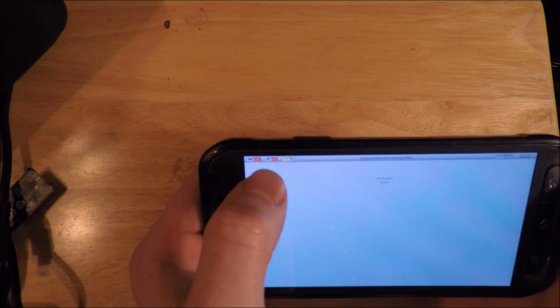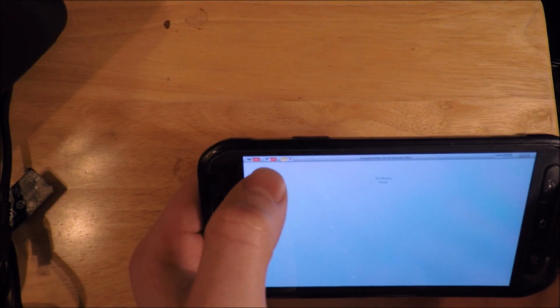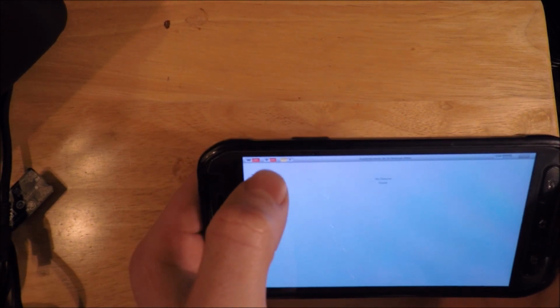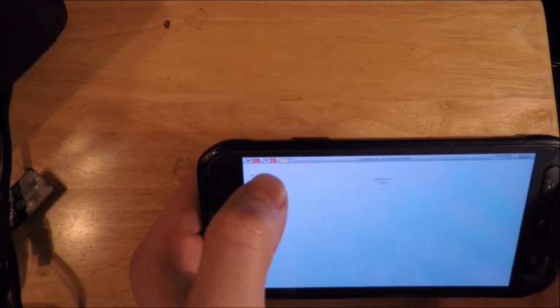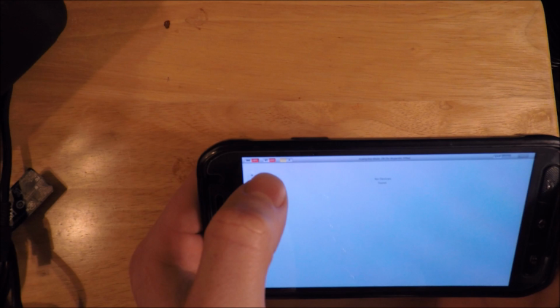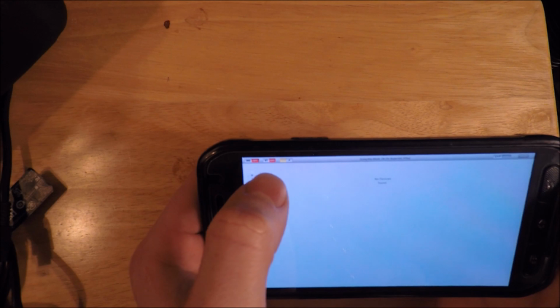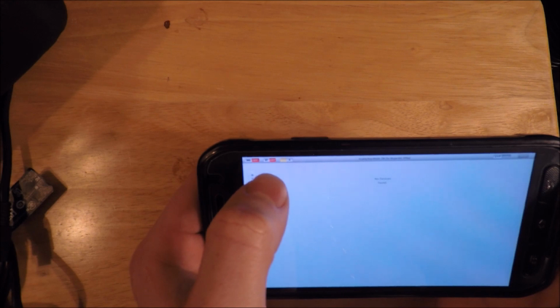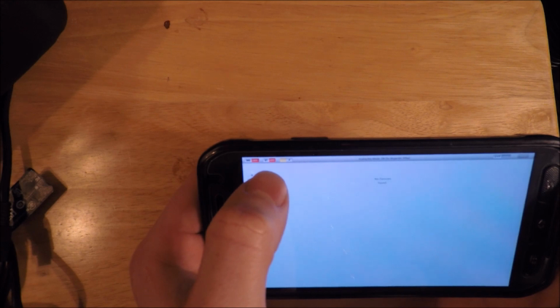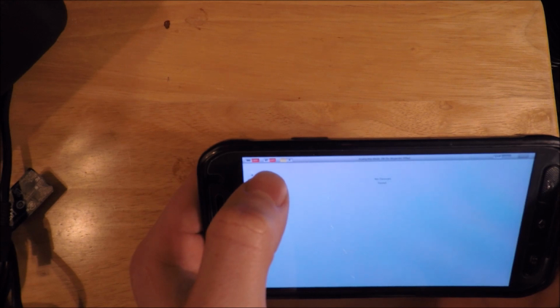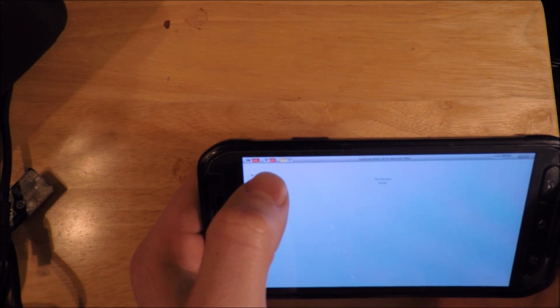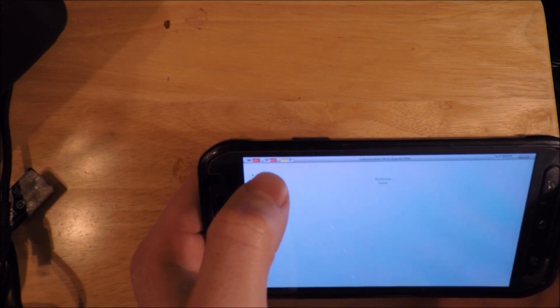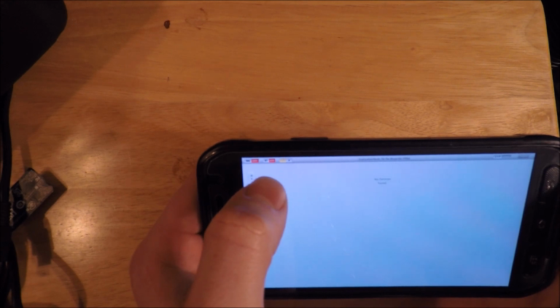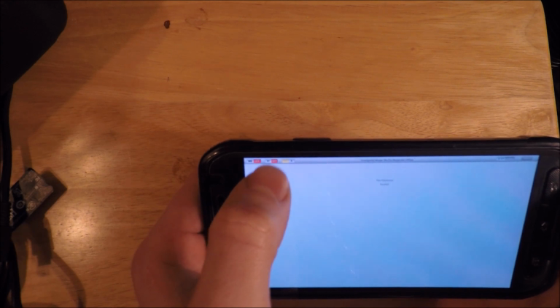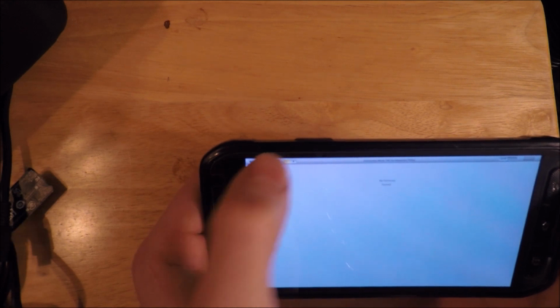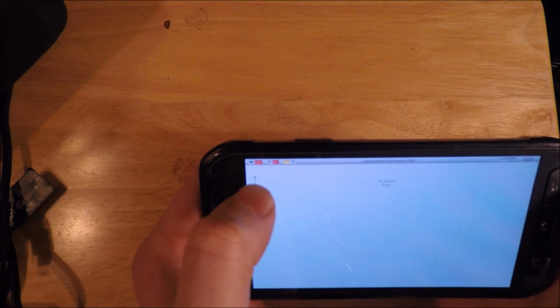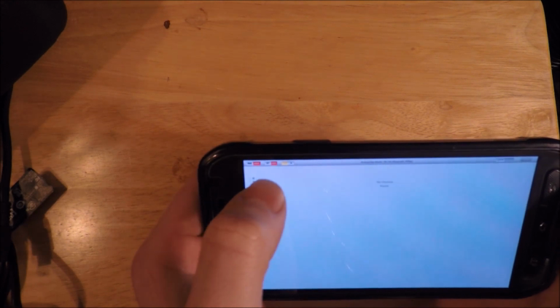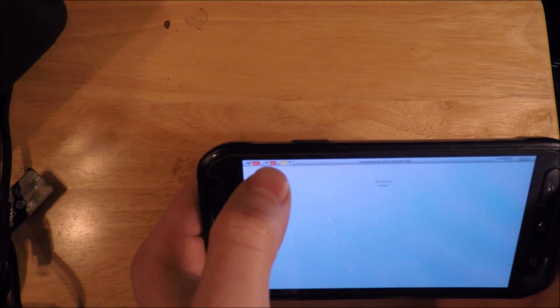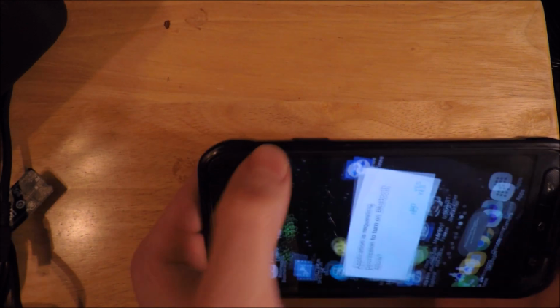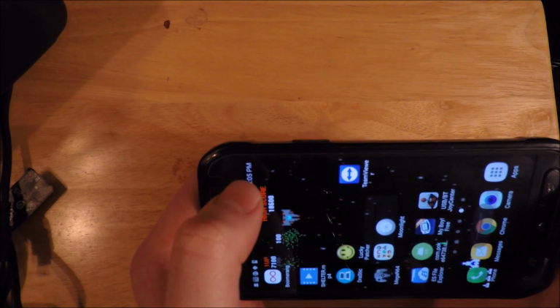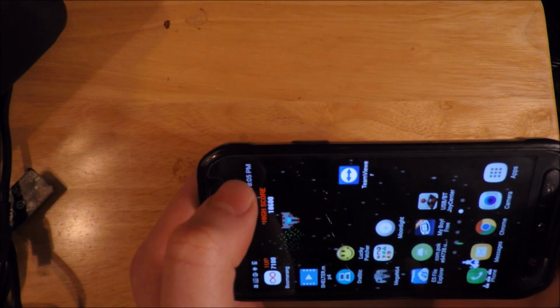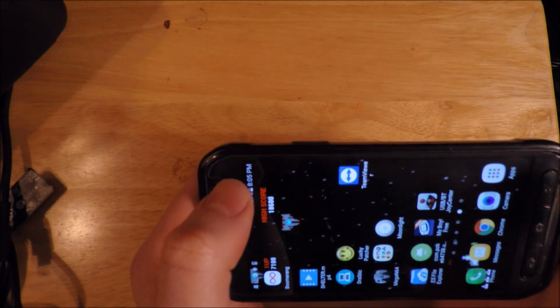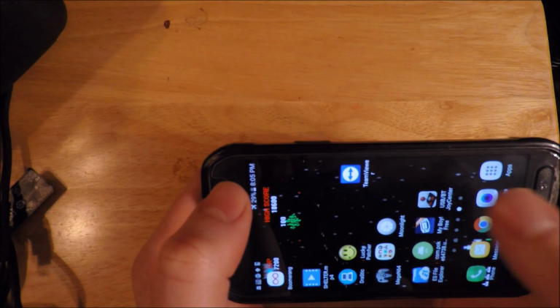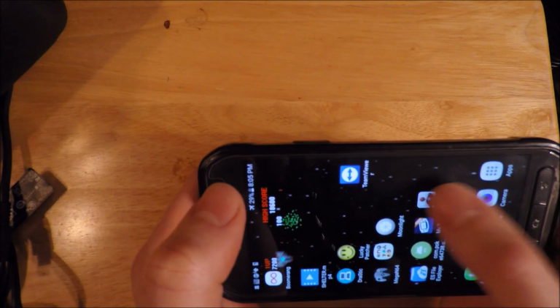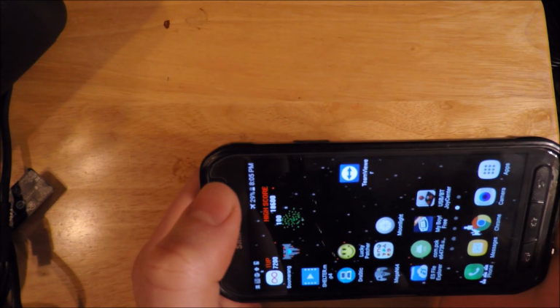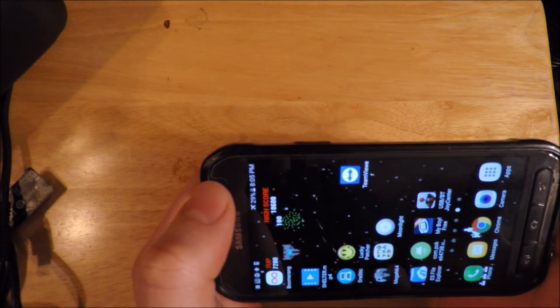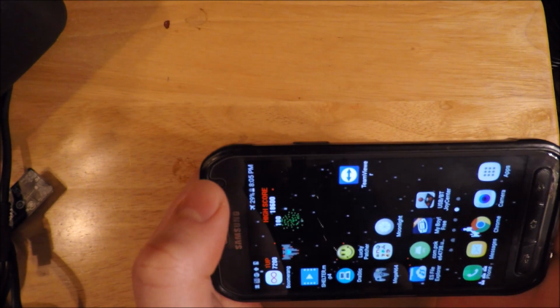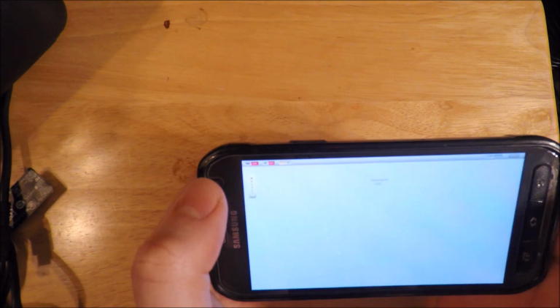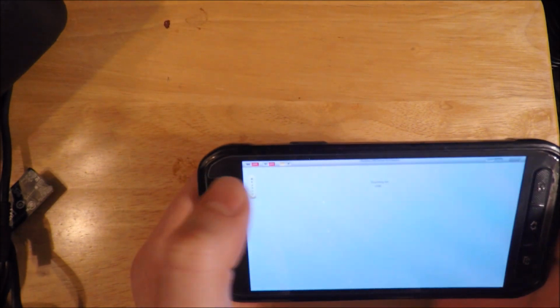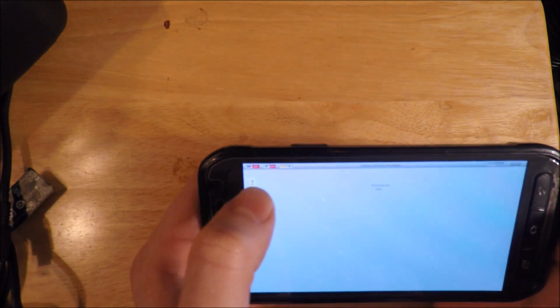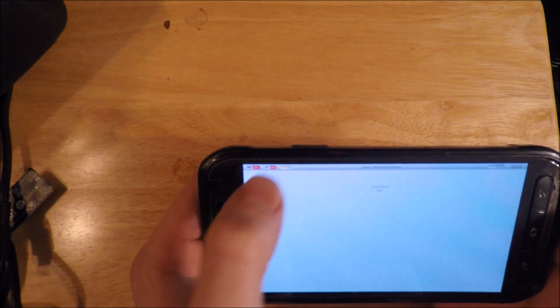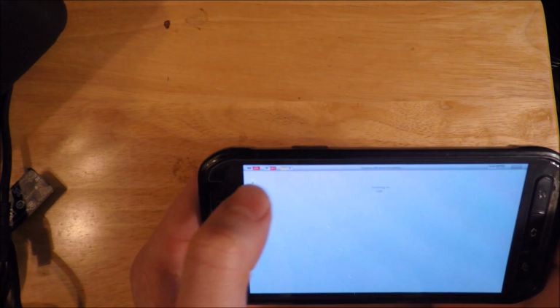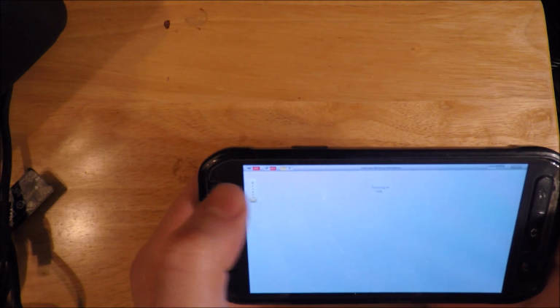Next to it we have the BT button. This is Bluetooth on and off — it just toggles Bluetooth on and off on your phone.